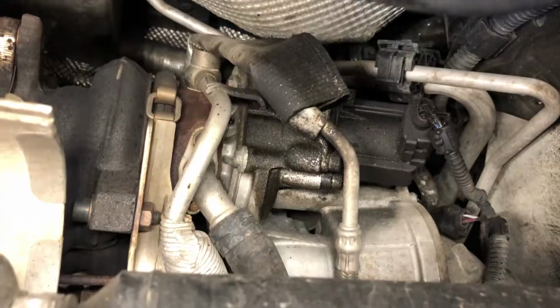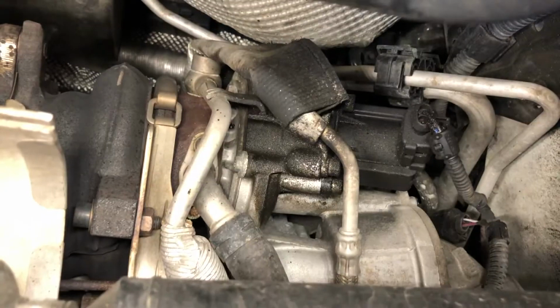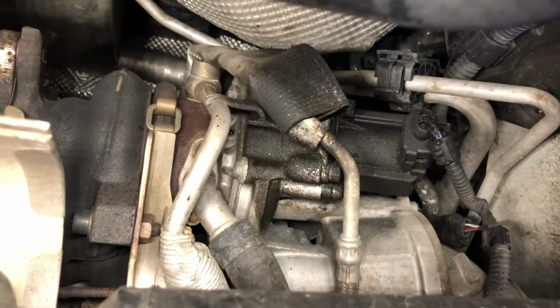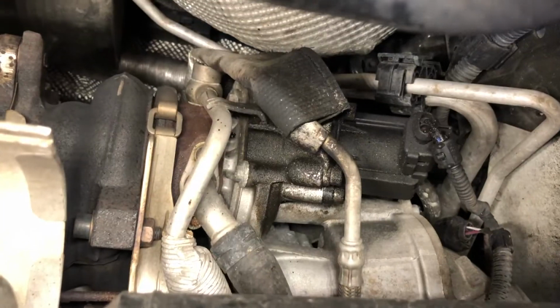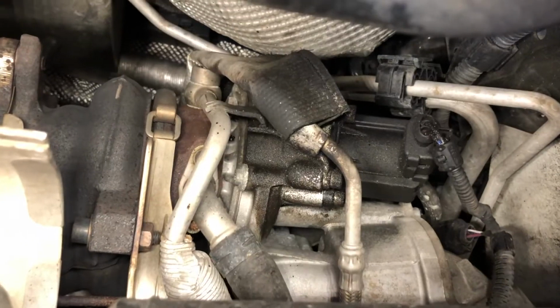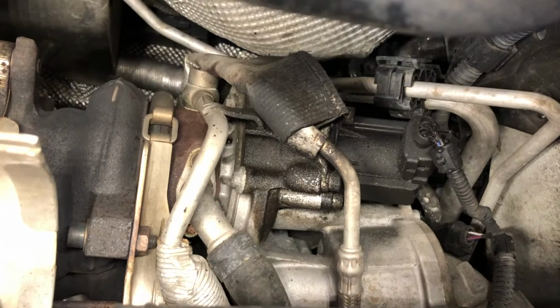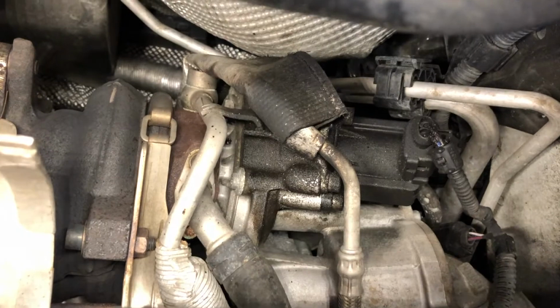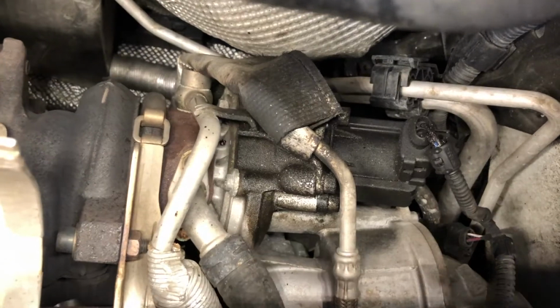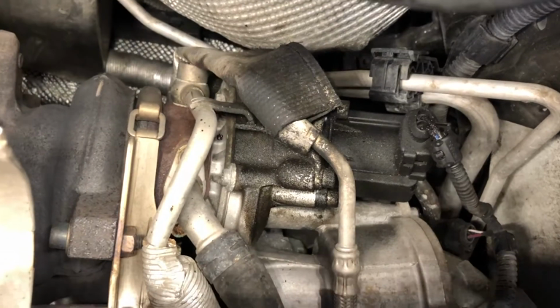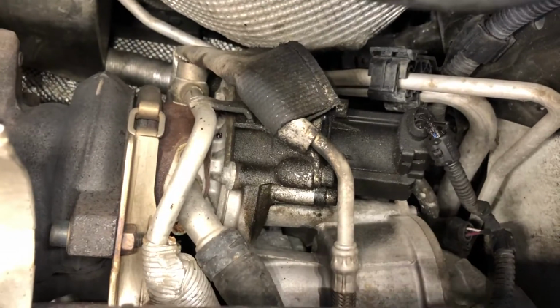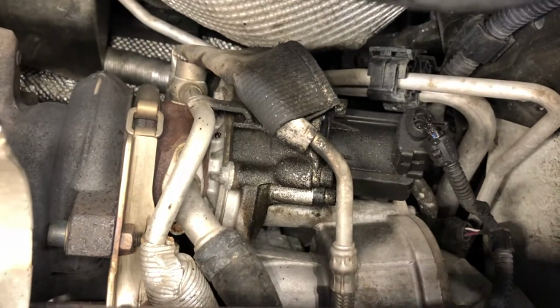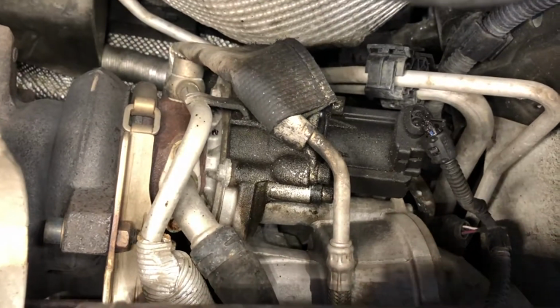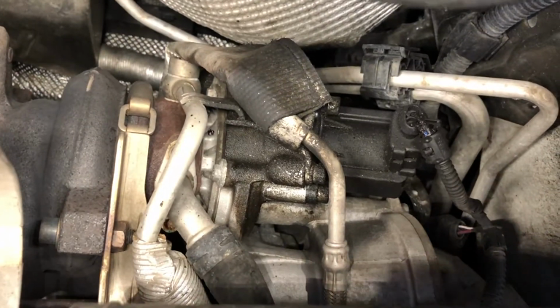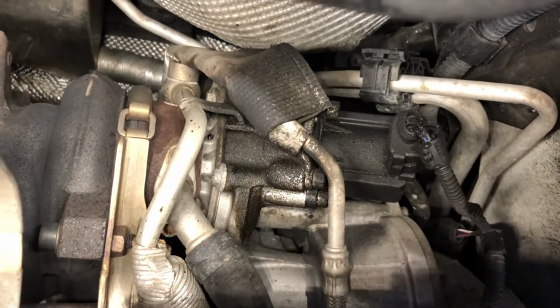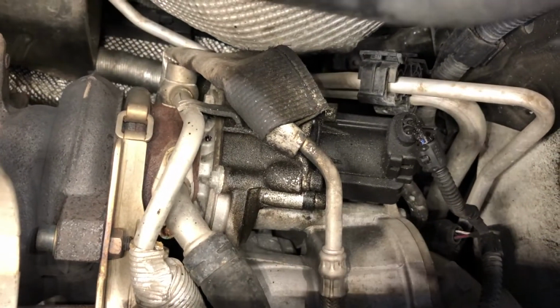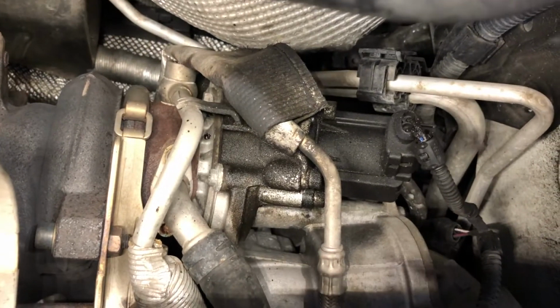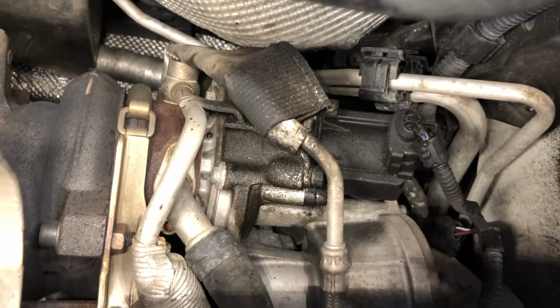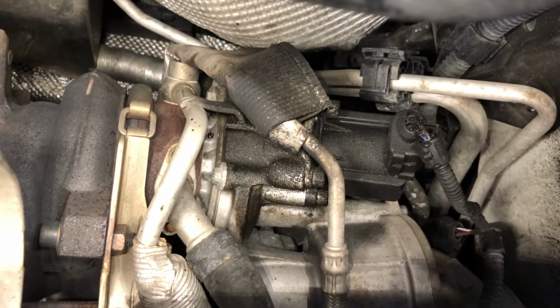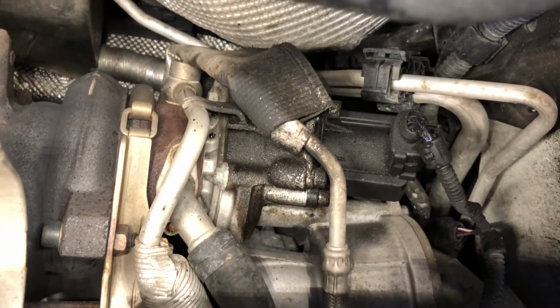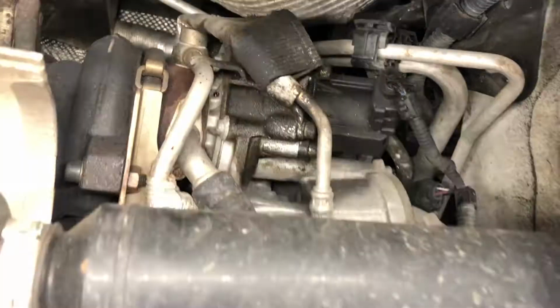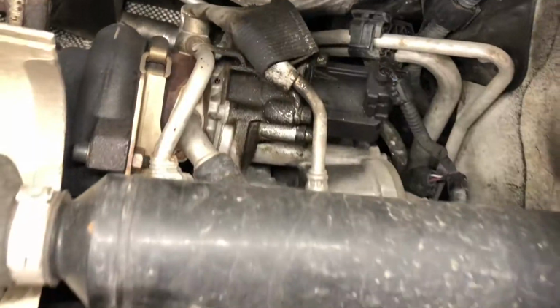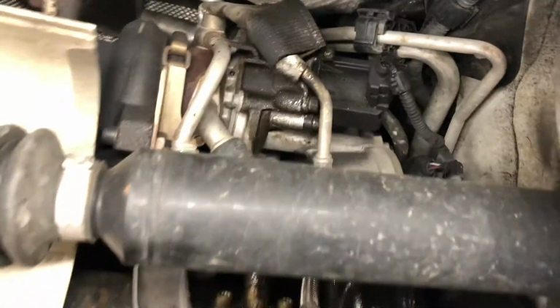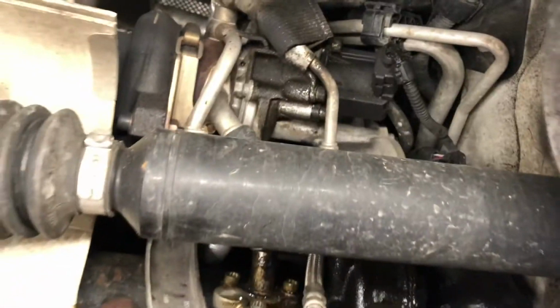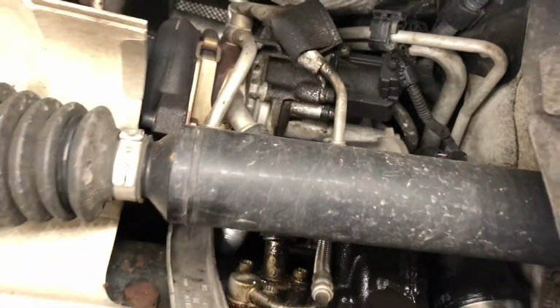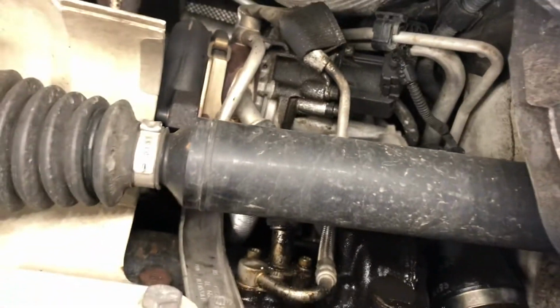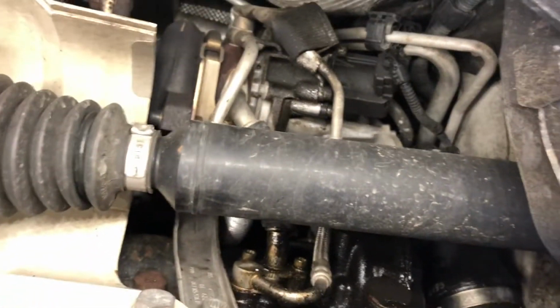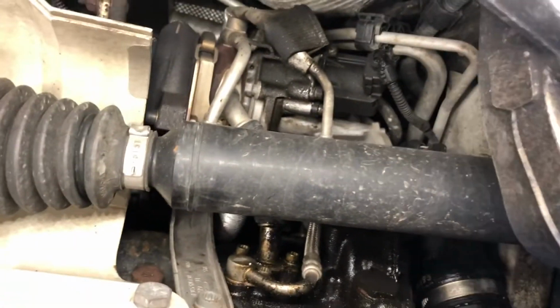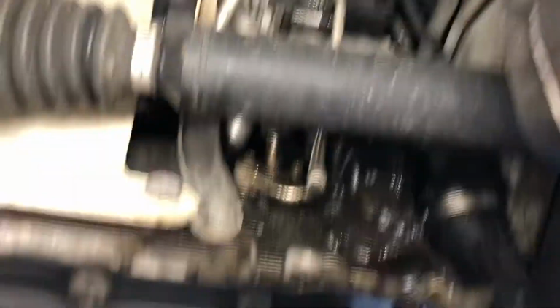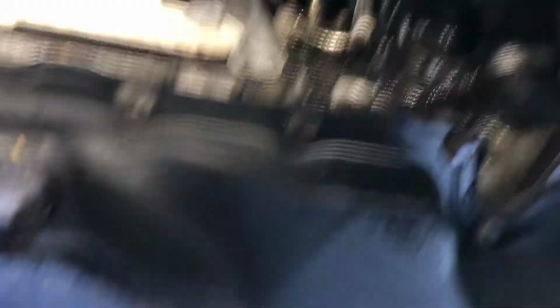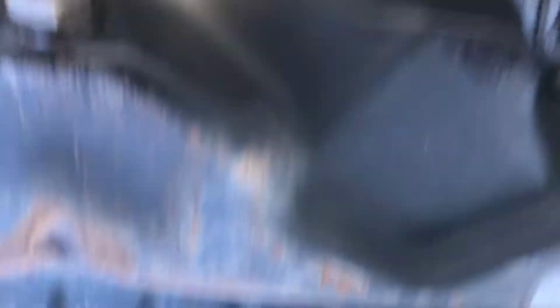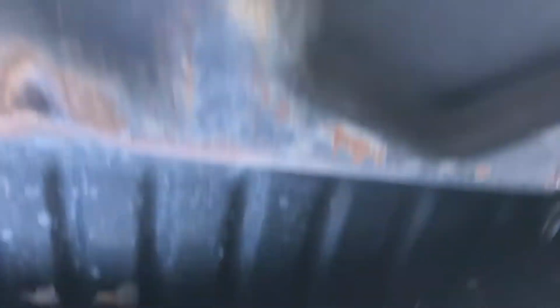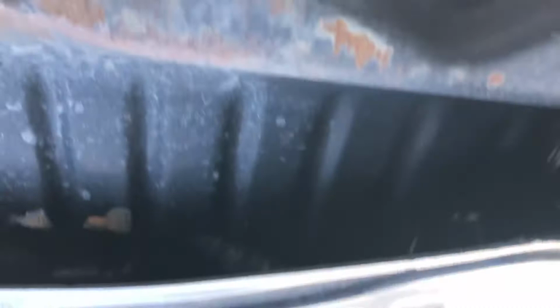This is the diverter valve right here — the black thing with the electrical plug going into it. For reference, we are under the car.